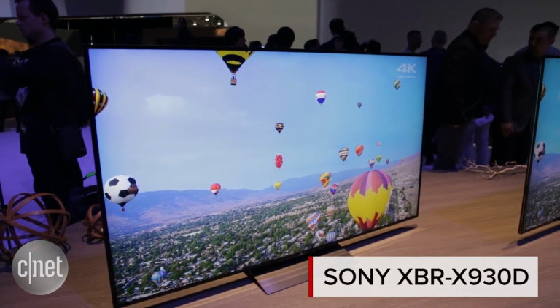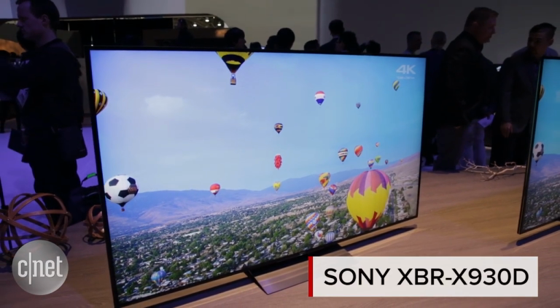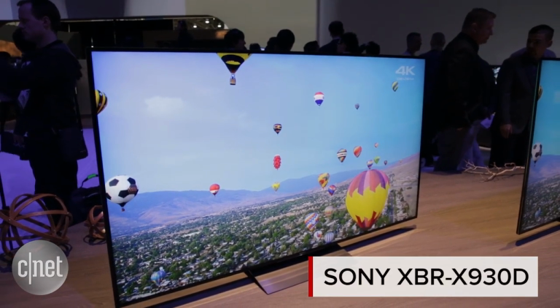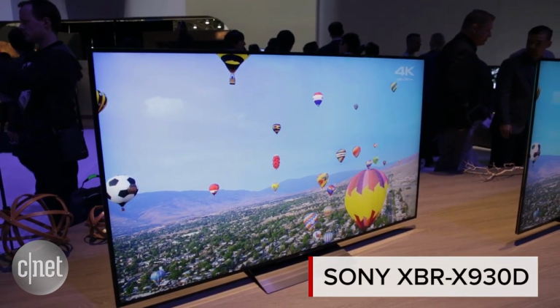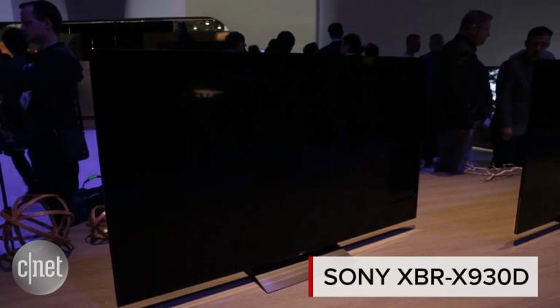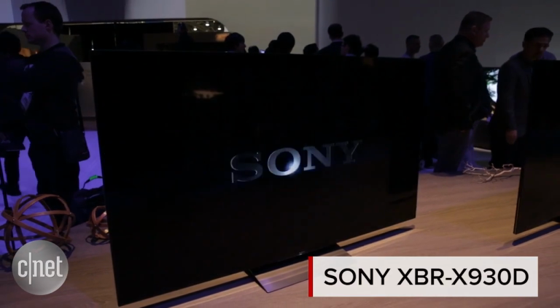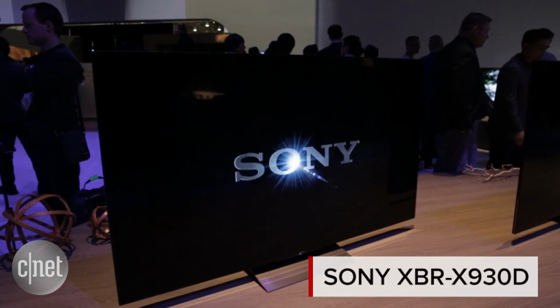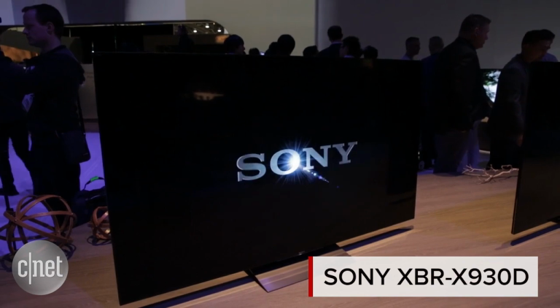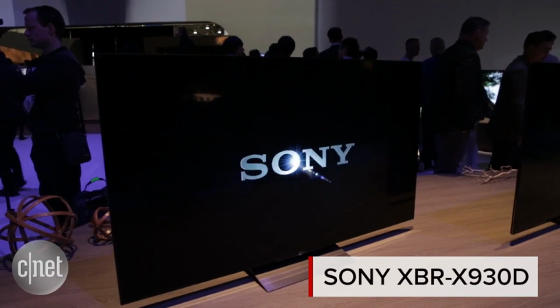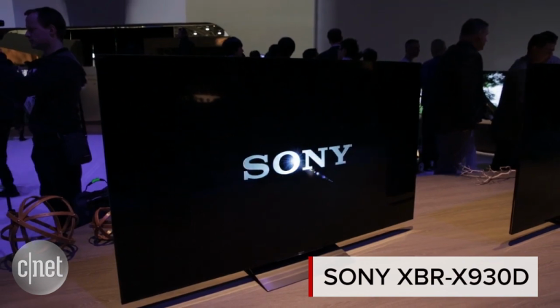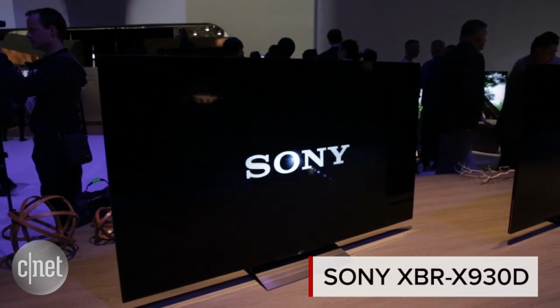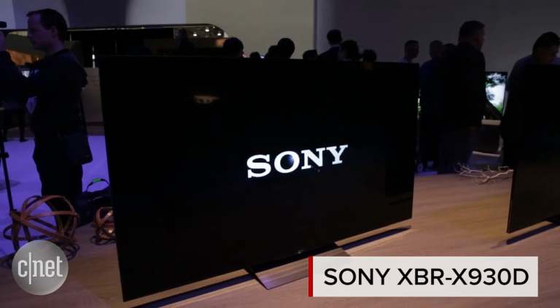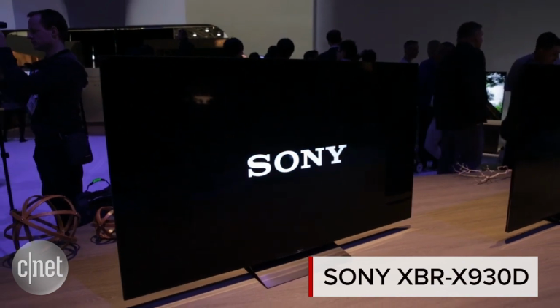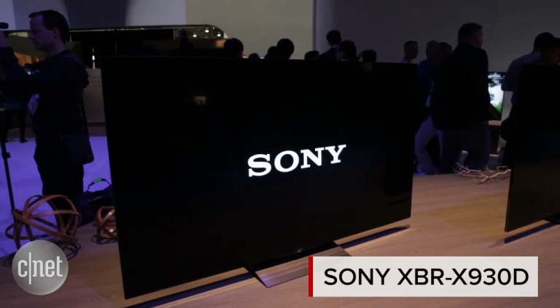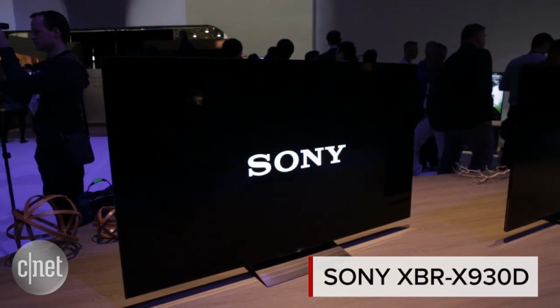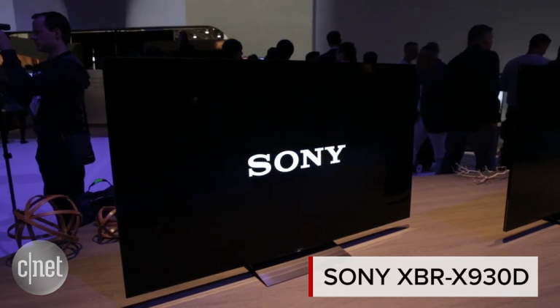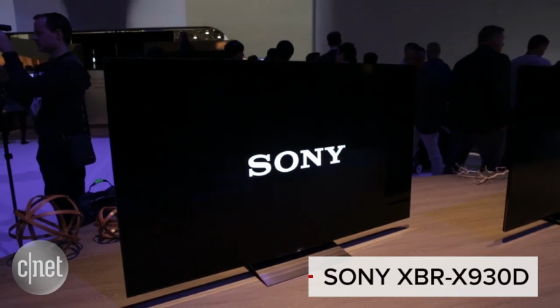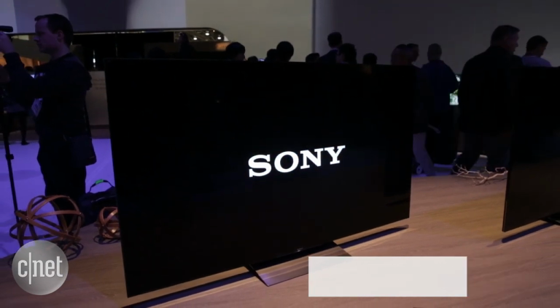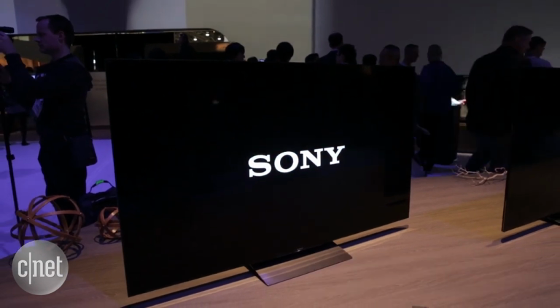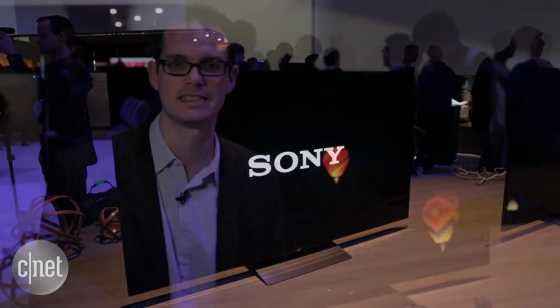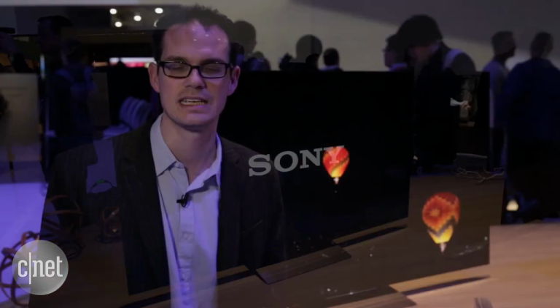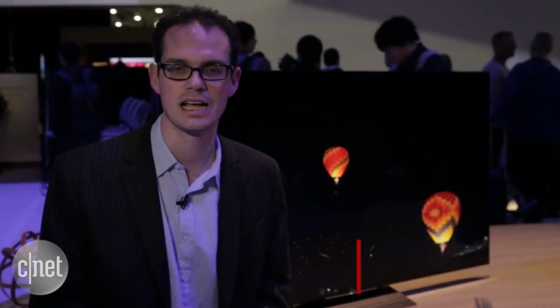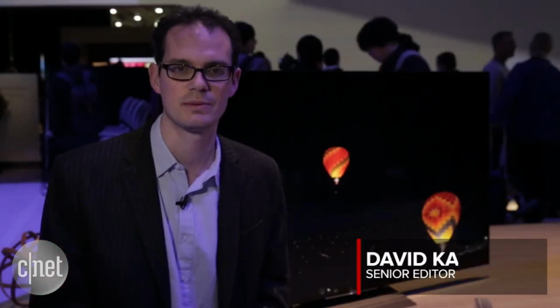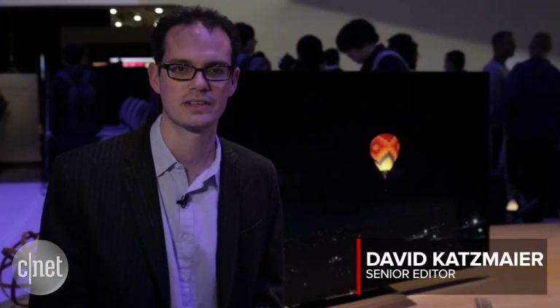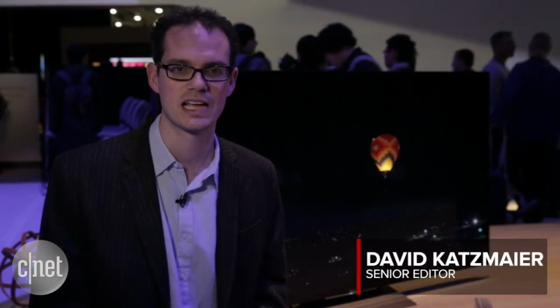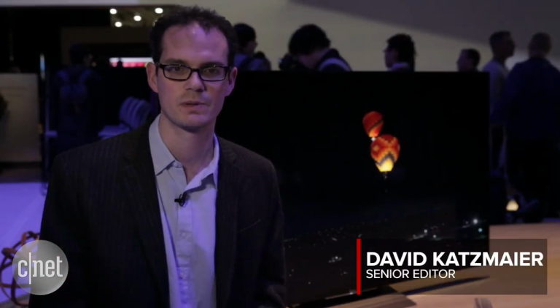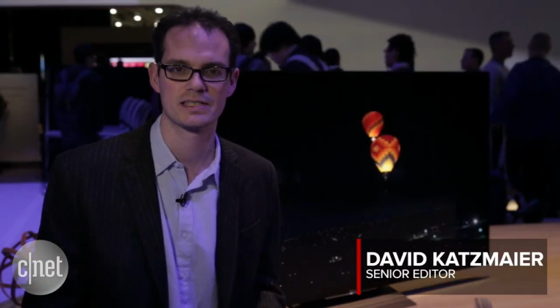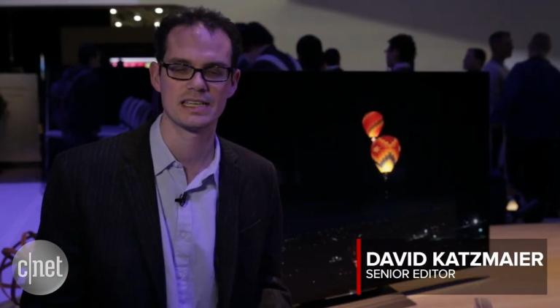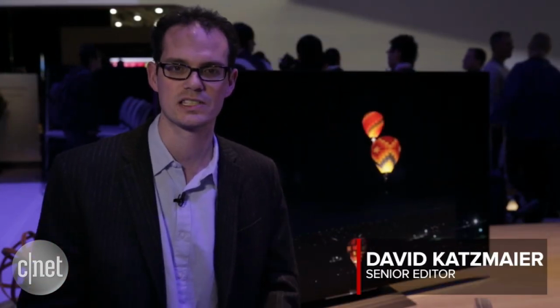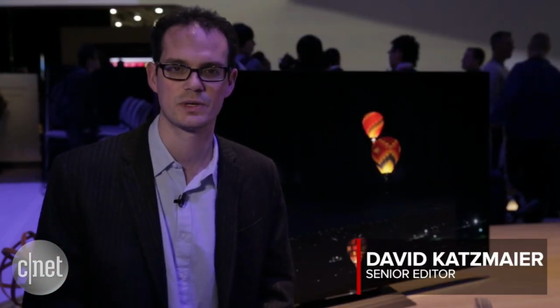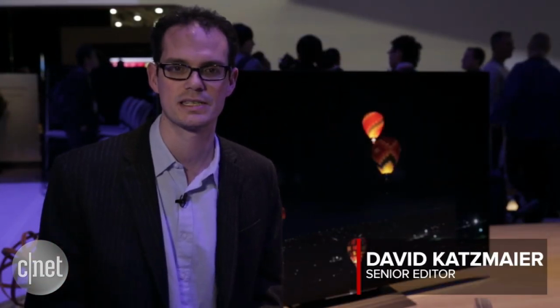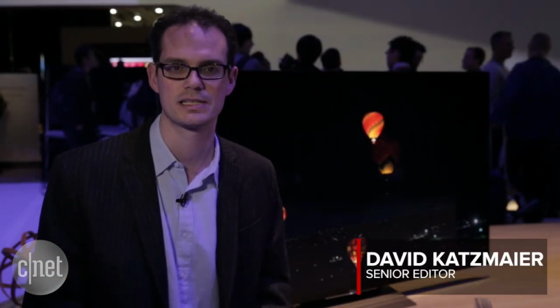That's a quick look at Sony's XBR X930D. I'm David Katzmeyer at CES 2016.